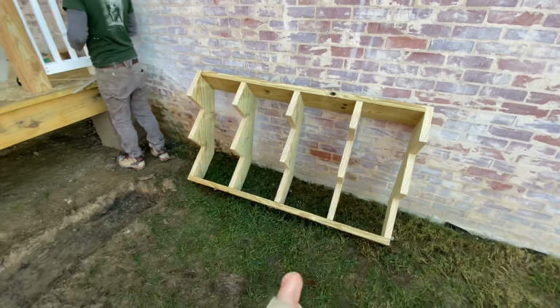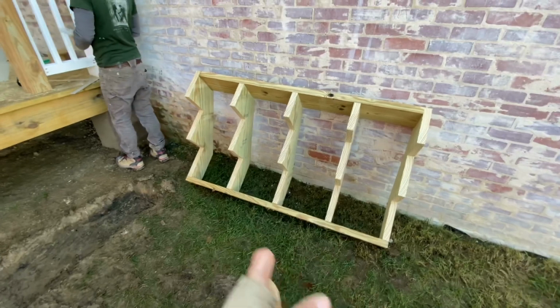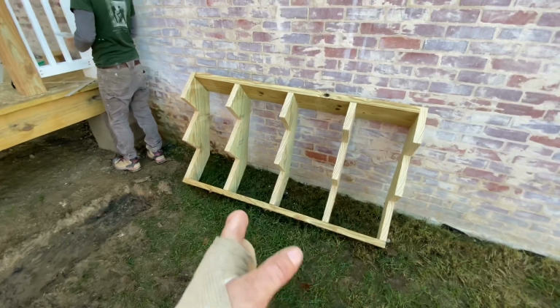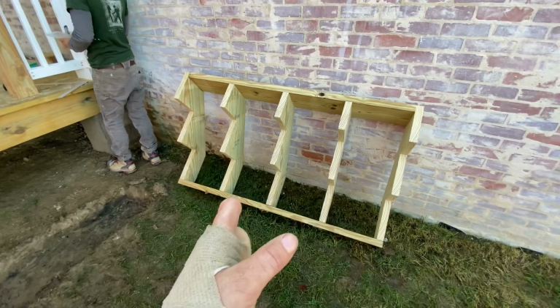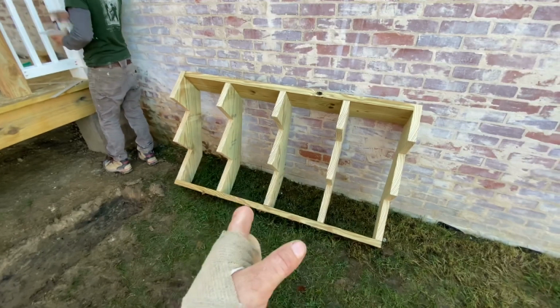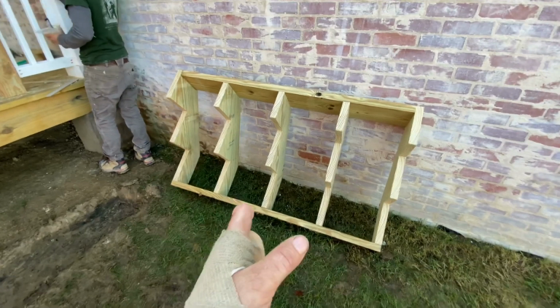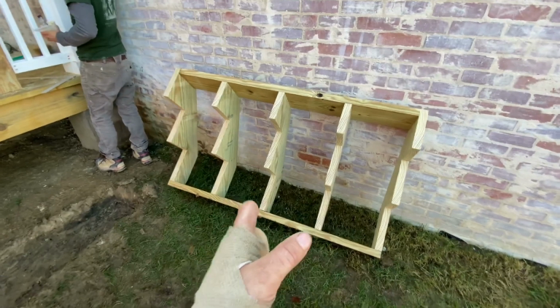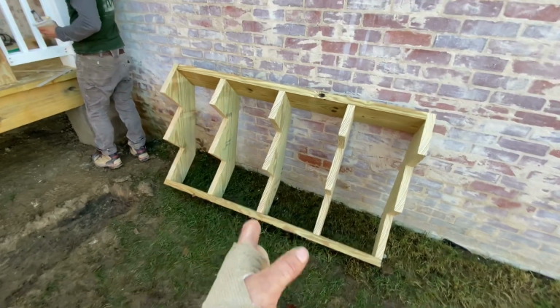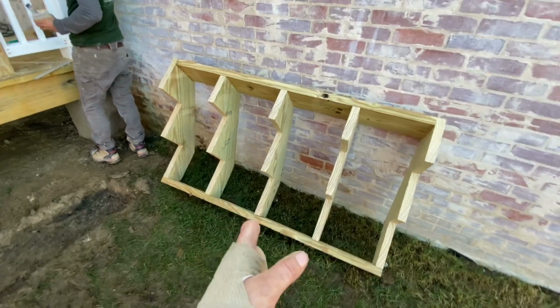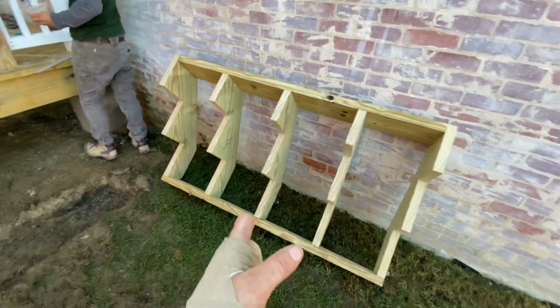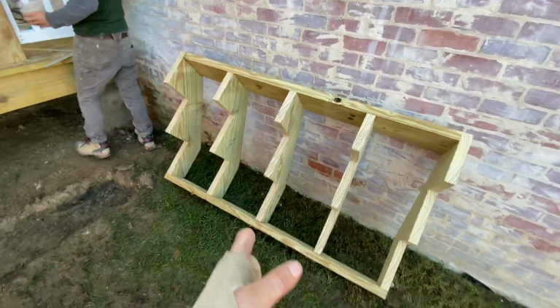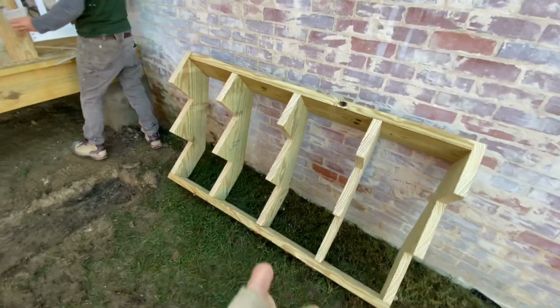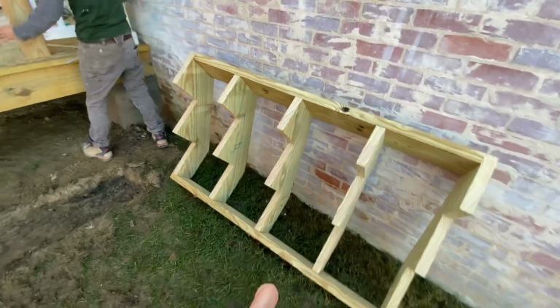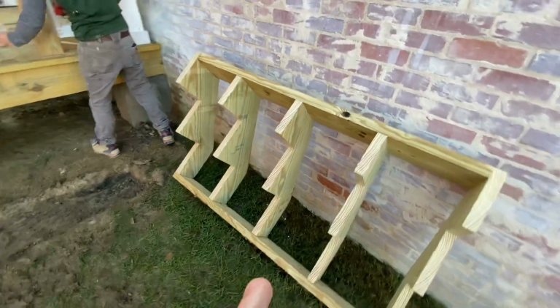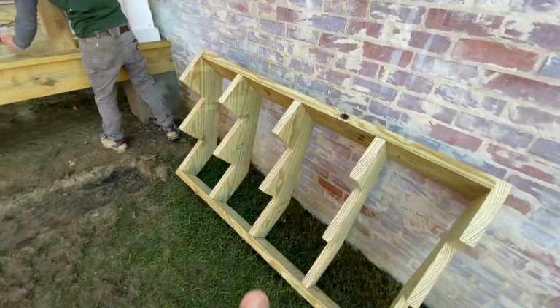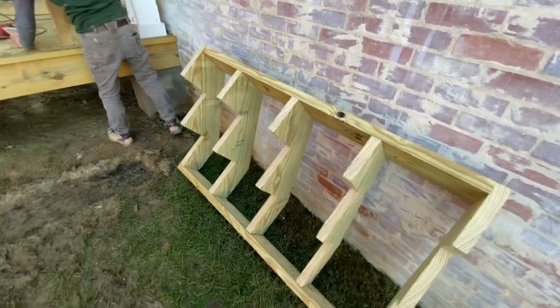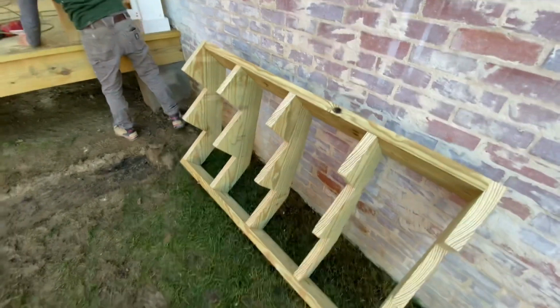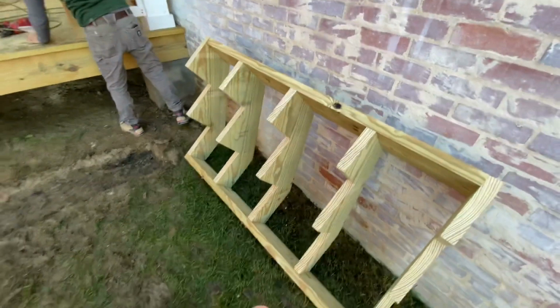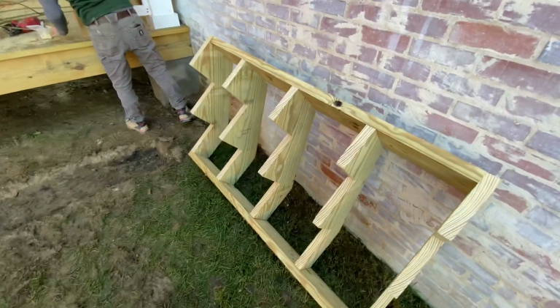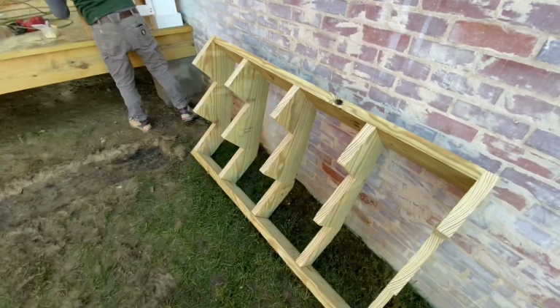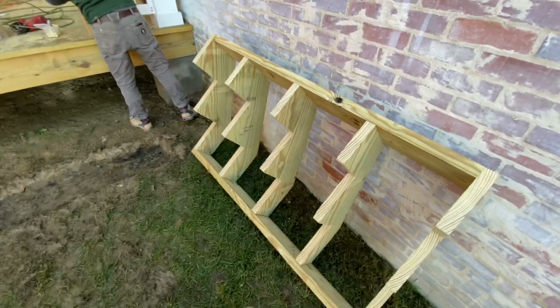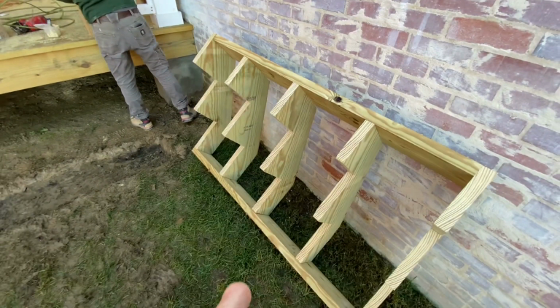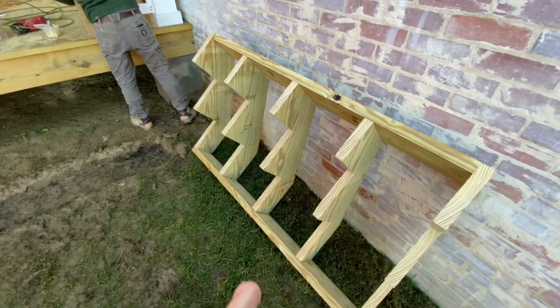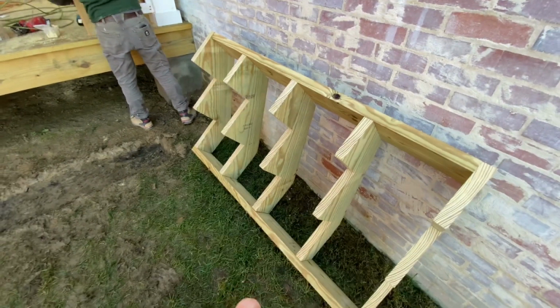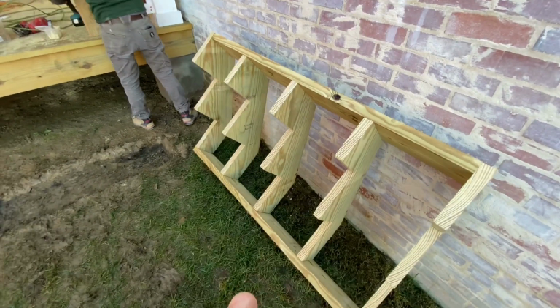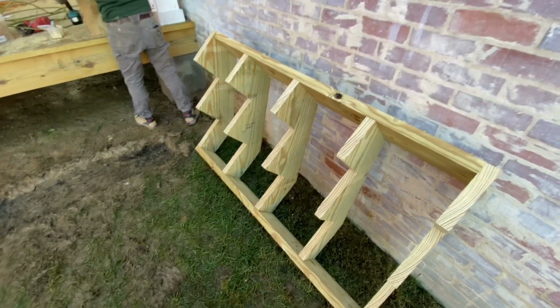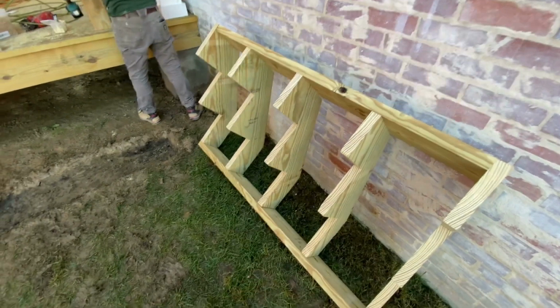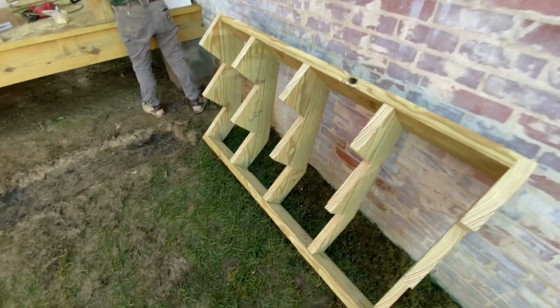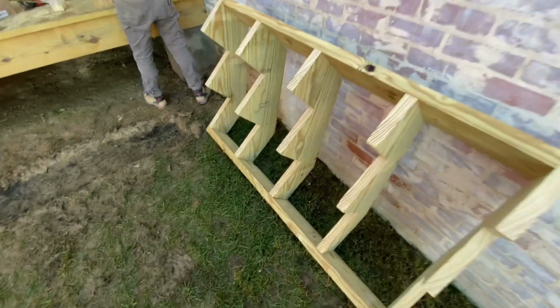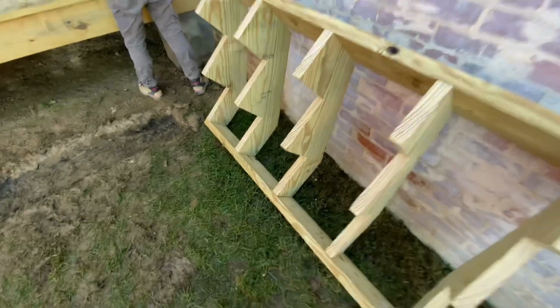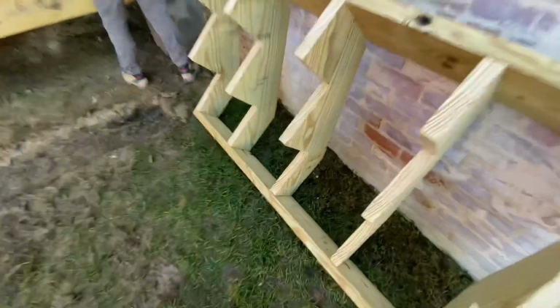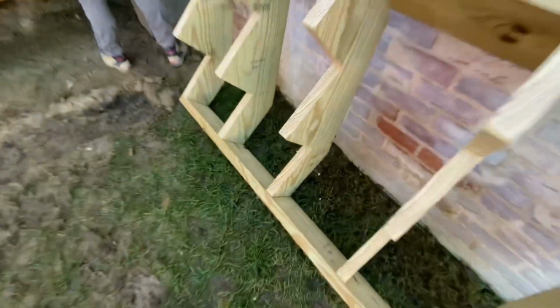Something of note: this is number one grade pressure-treated wood that is ground contact rated.